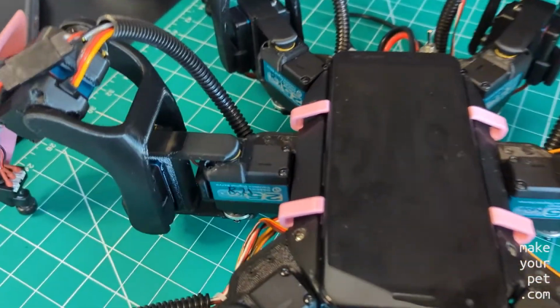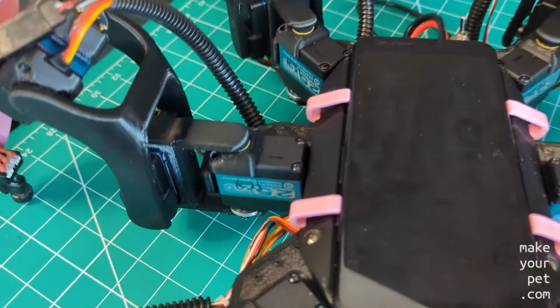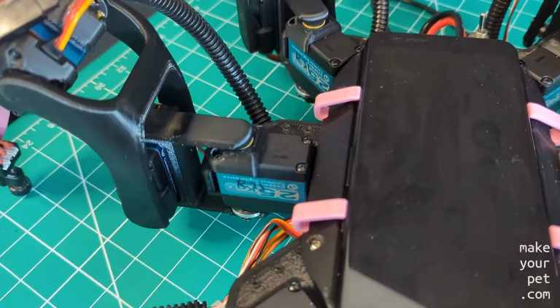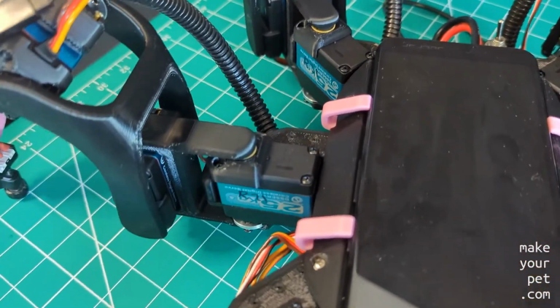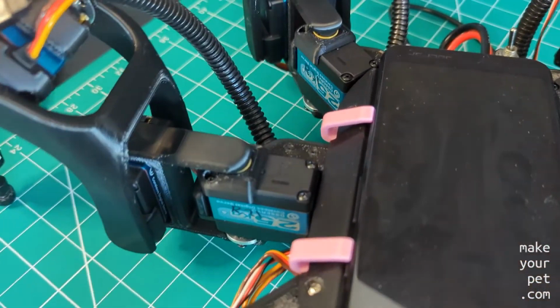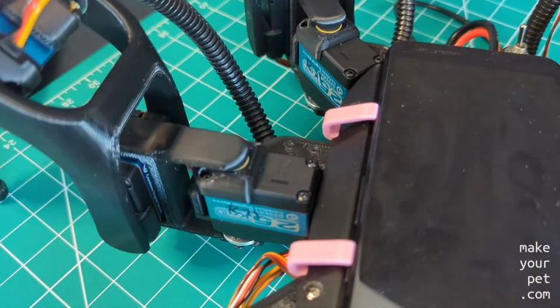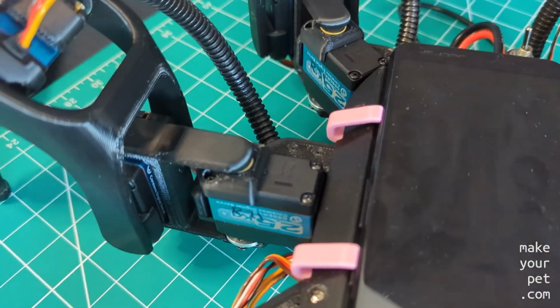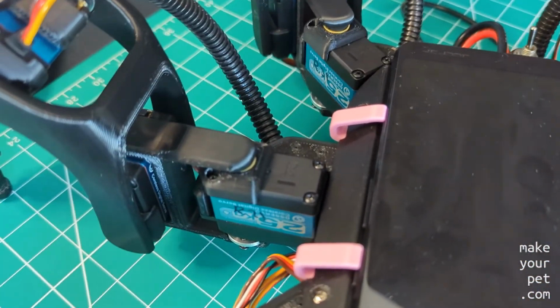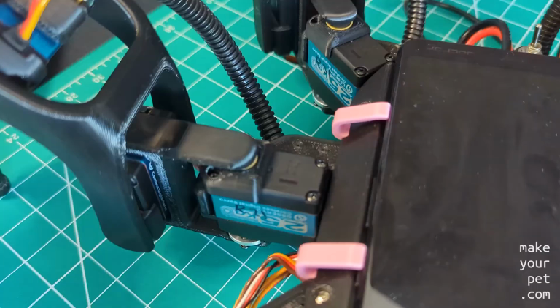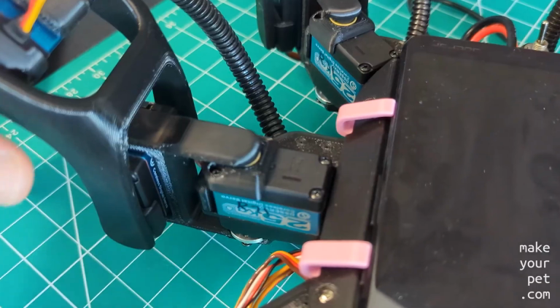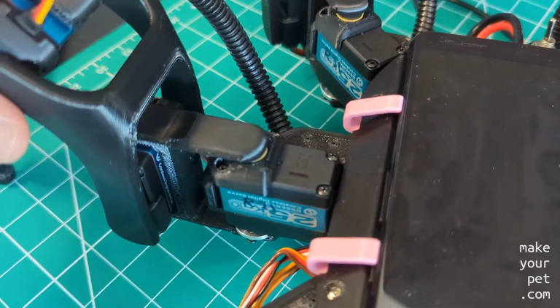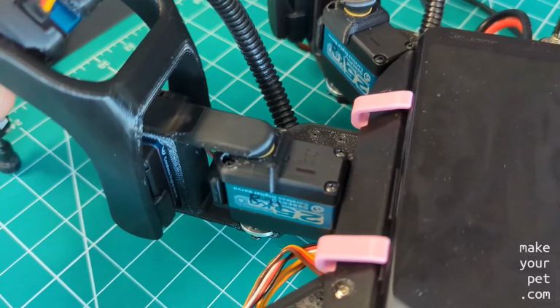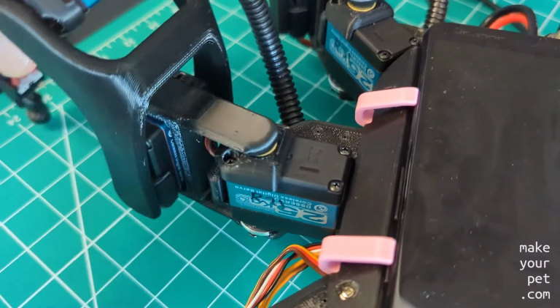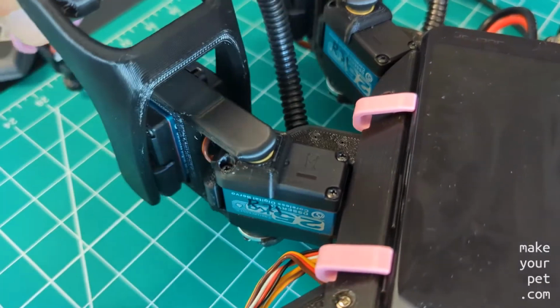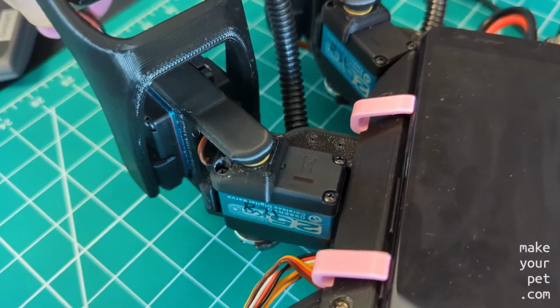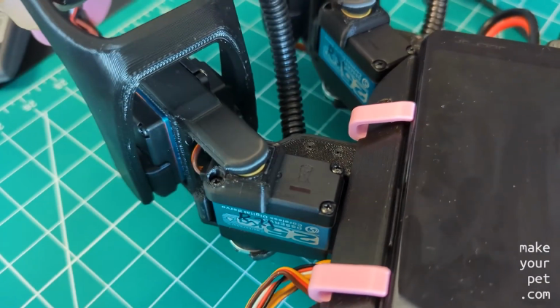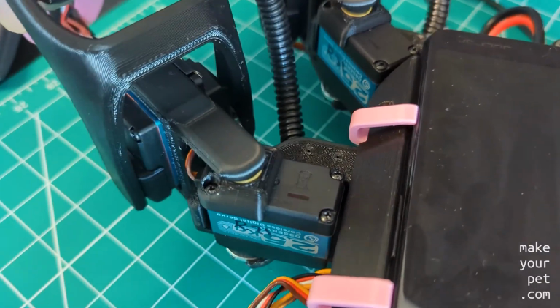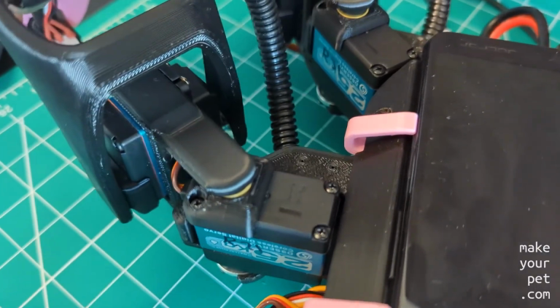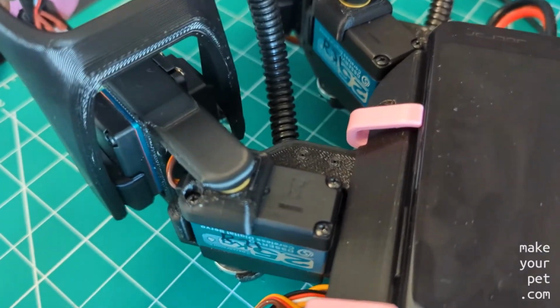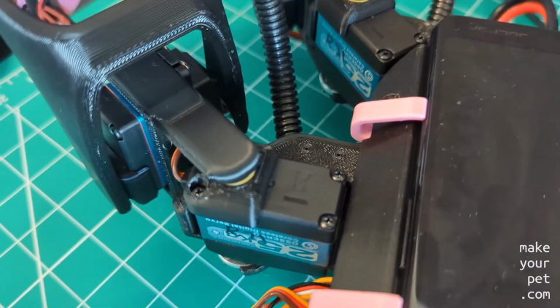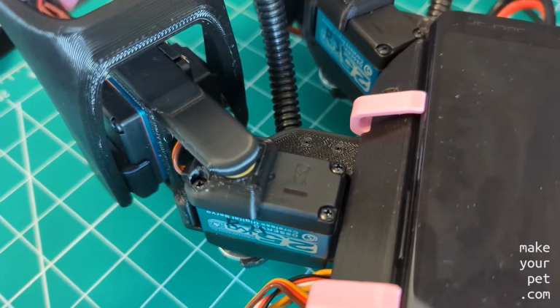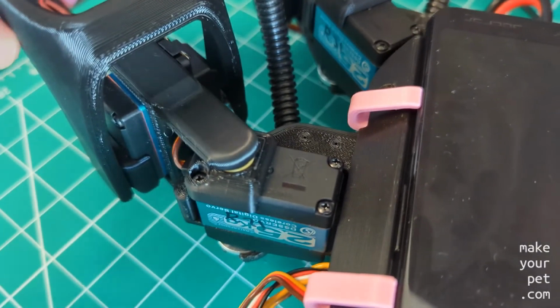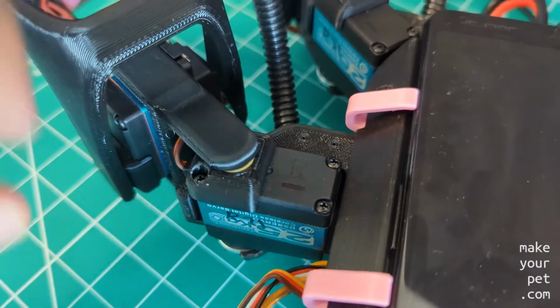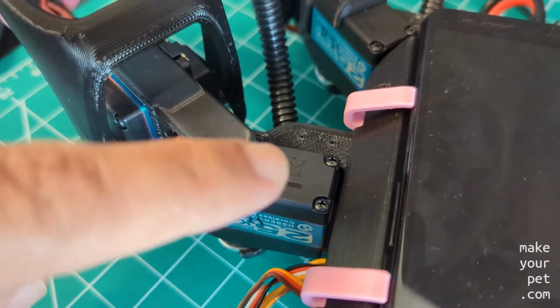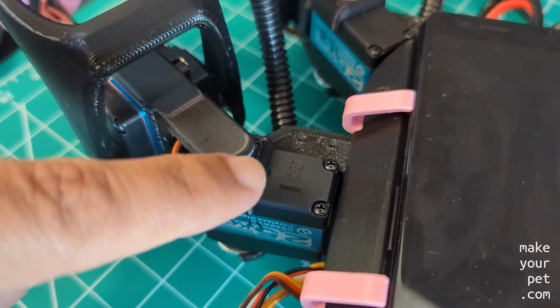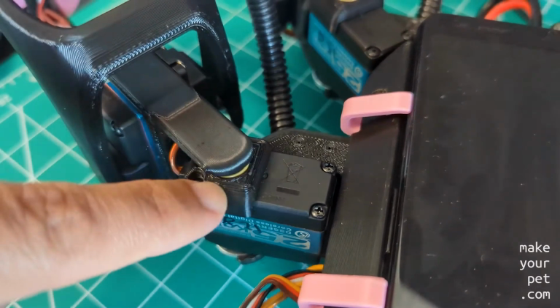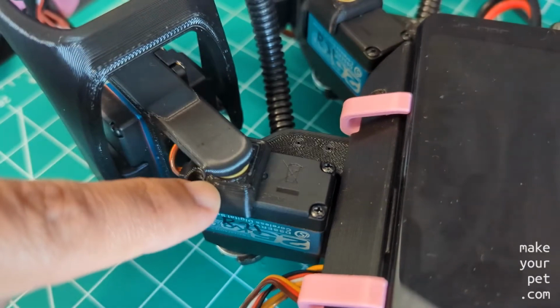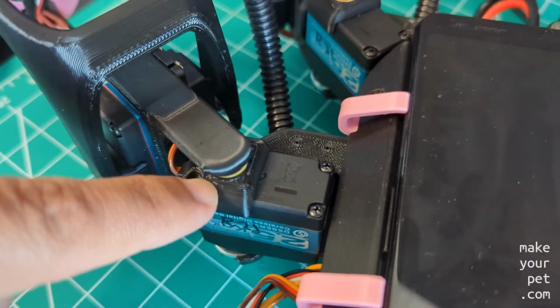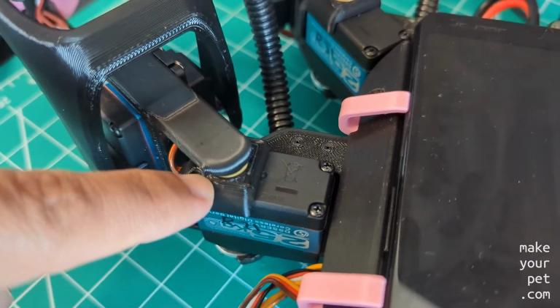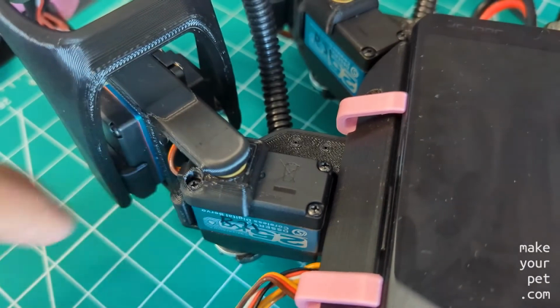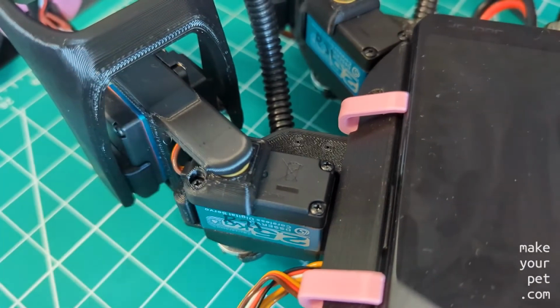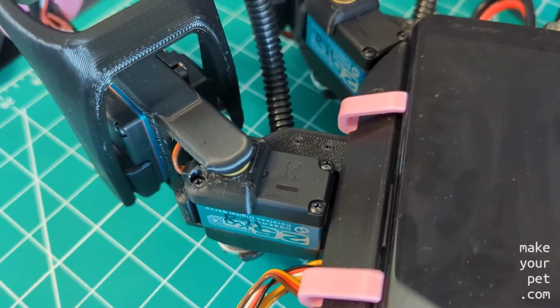They work so well that I even used these rings on my main Hexapod, which completely eliminated the overshoot for those servos.